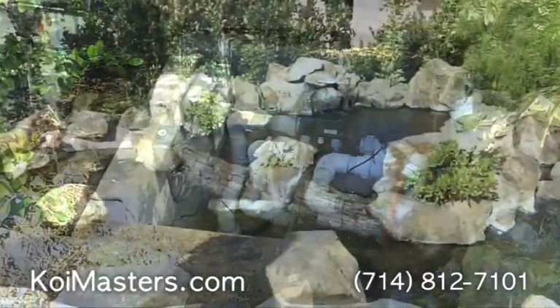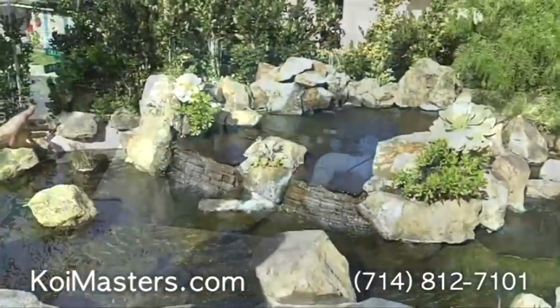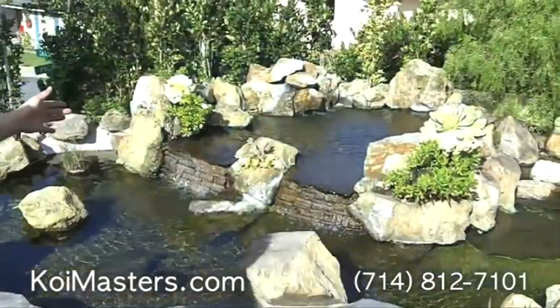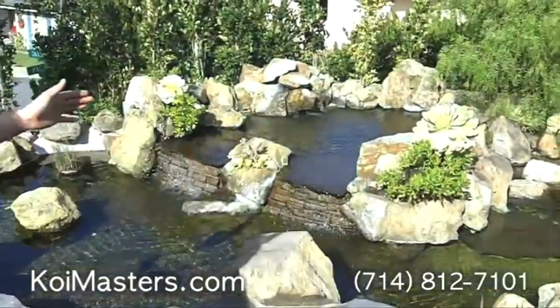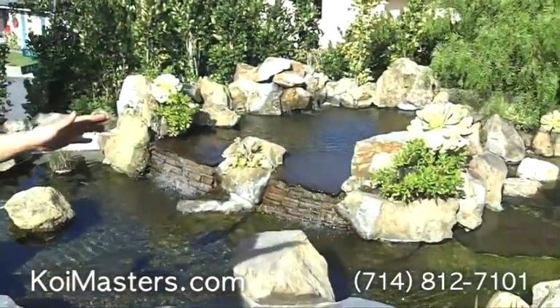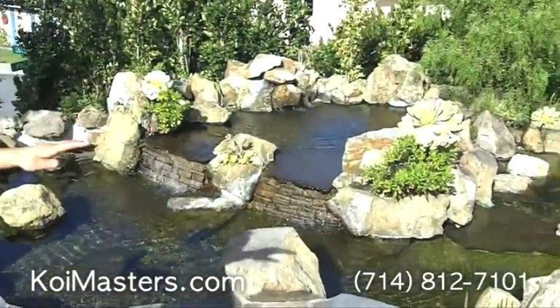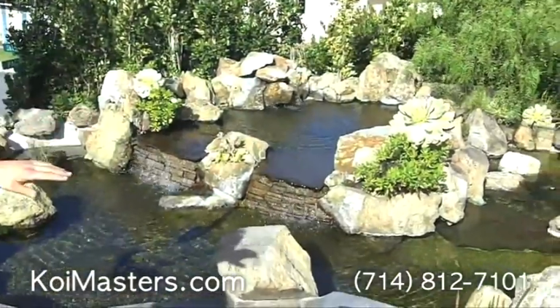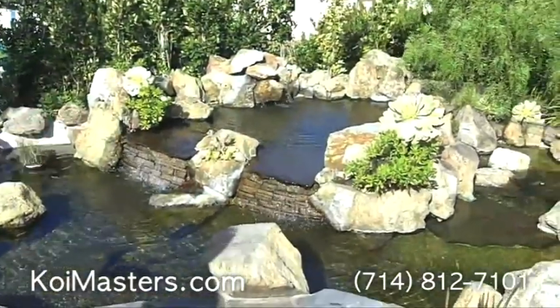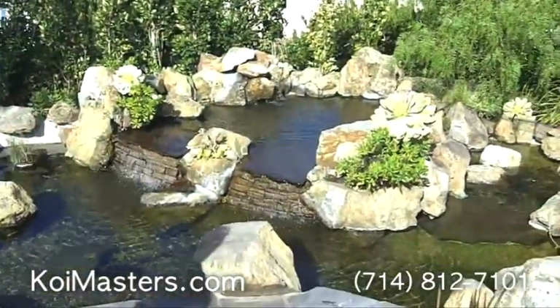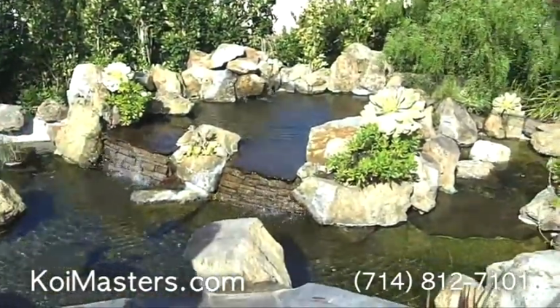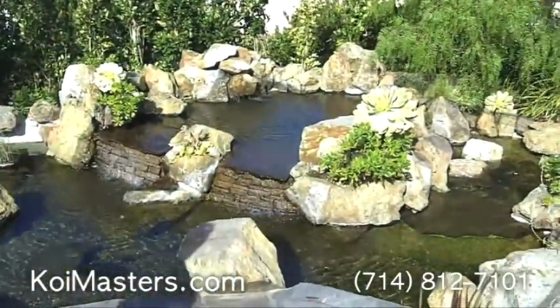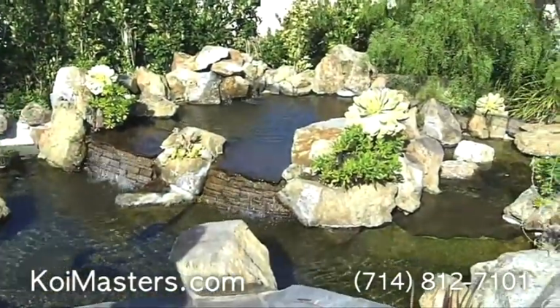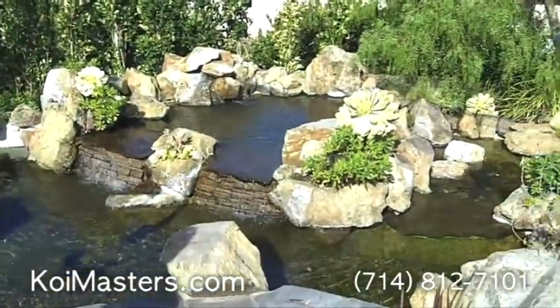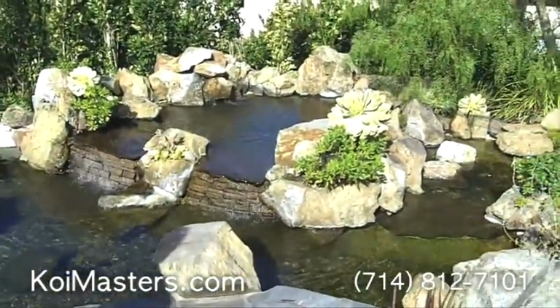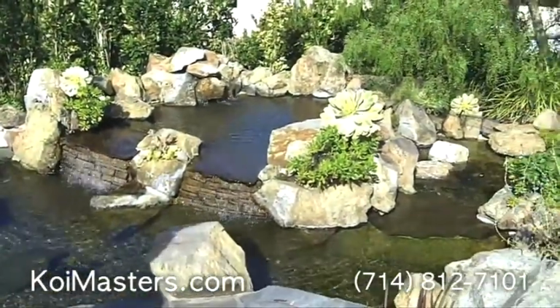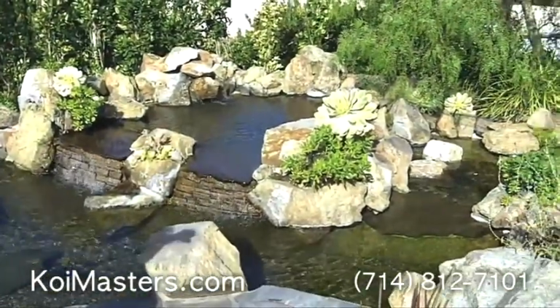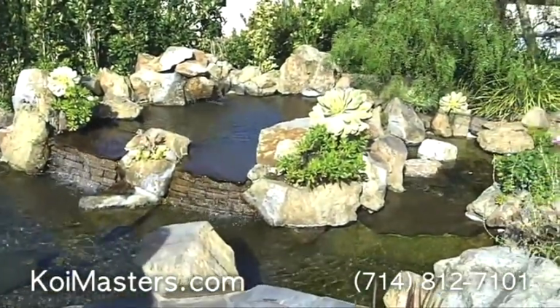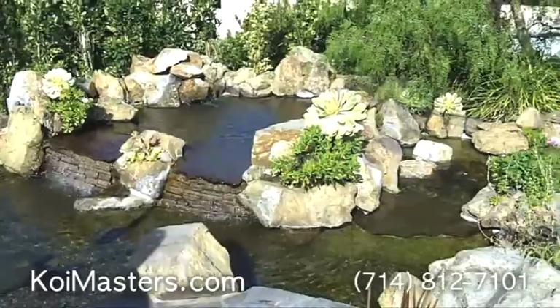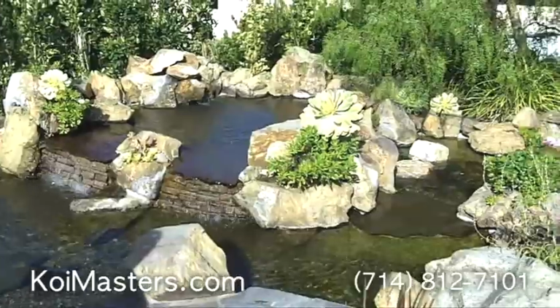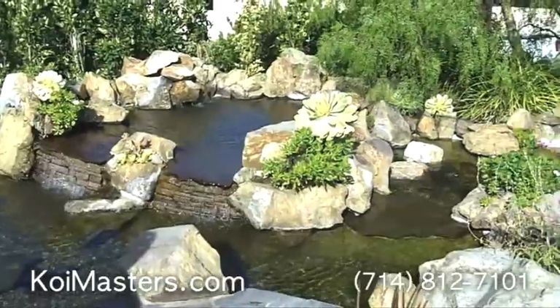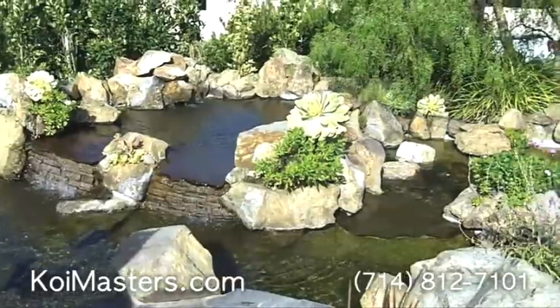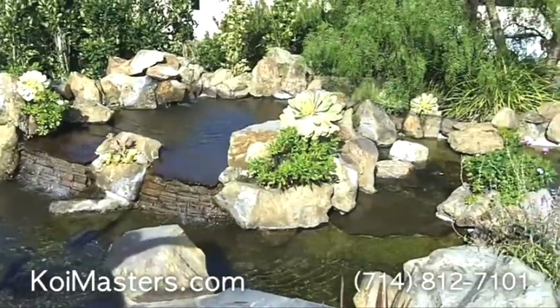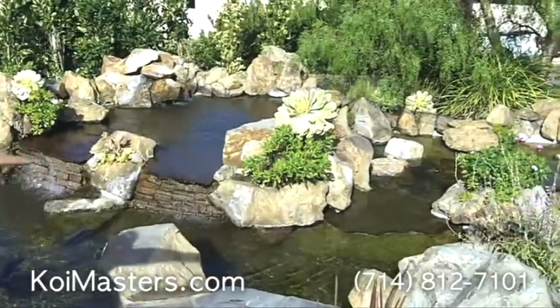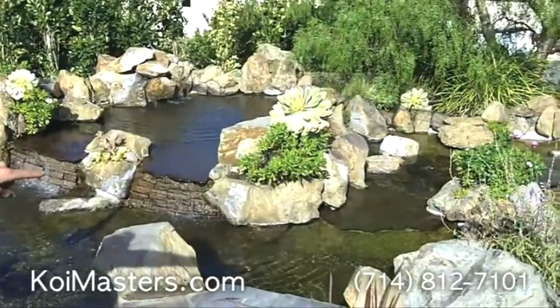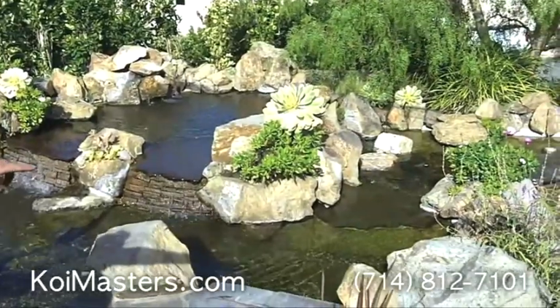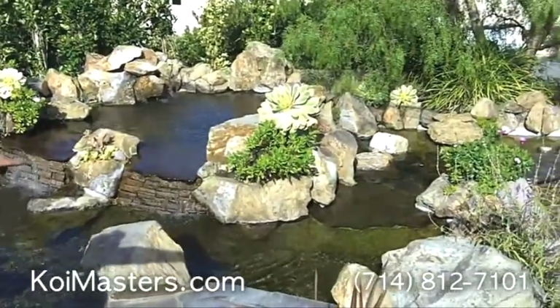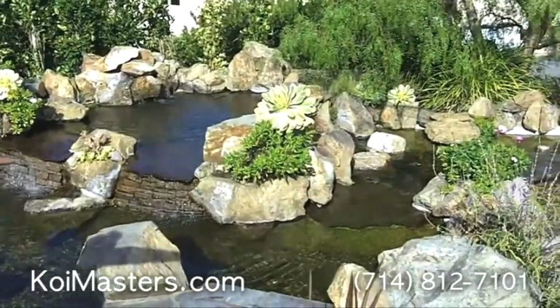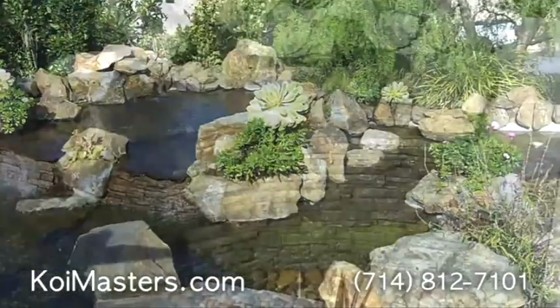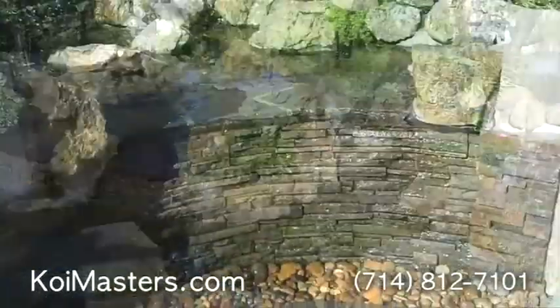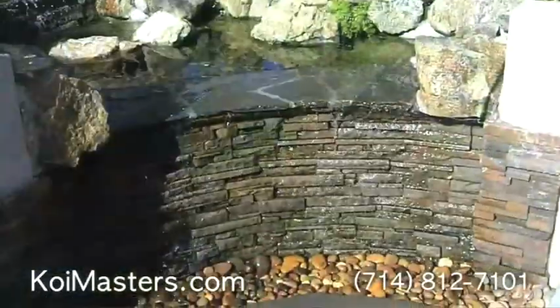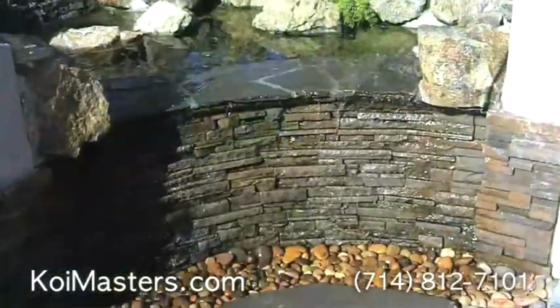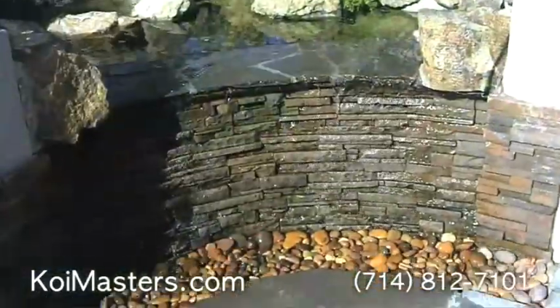We resealed all four levels. You can see three levels here, but there's a fourth one down at the waterfall down there.